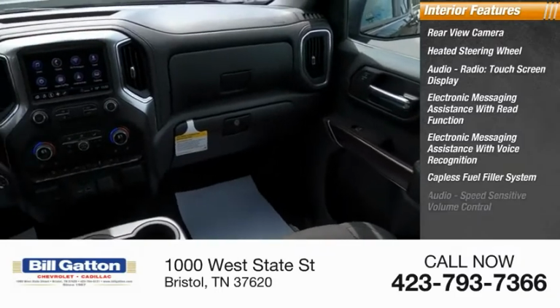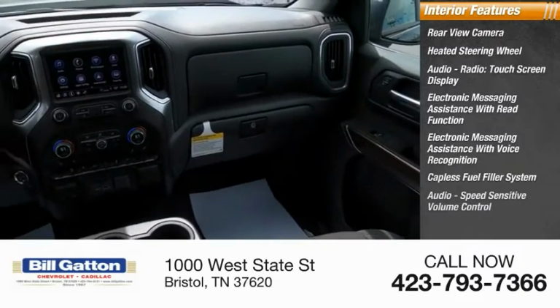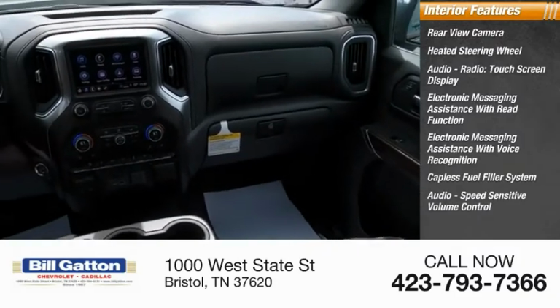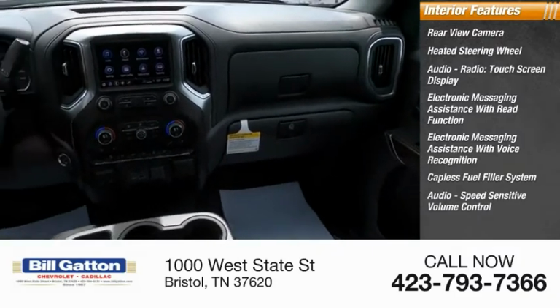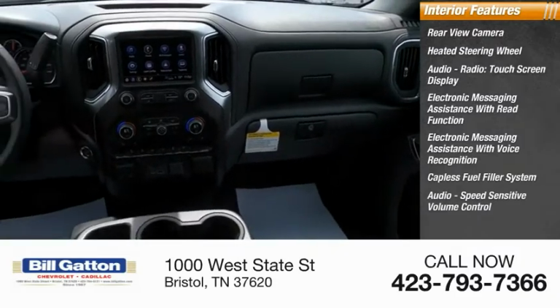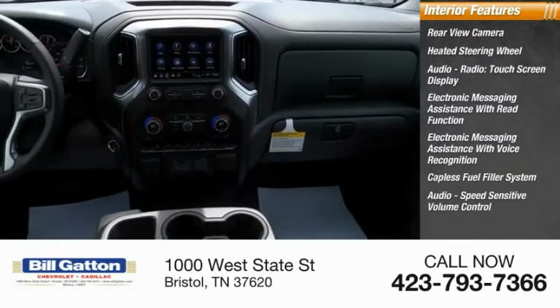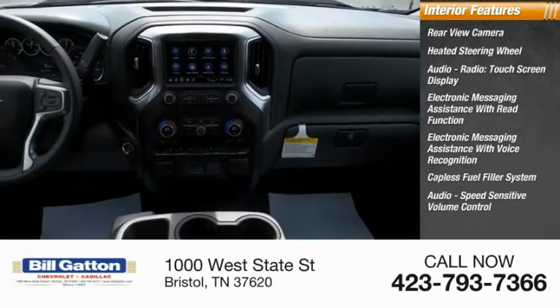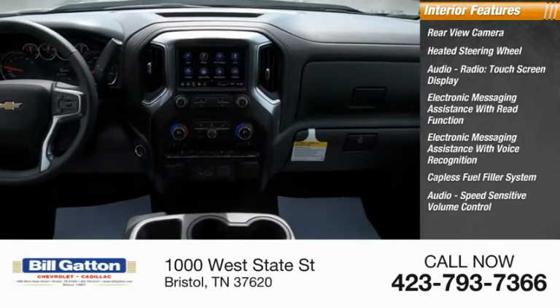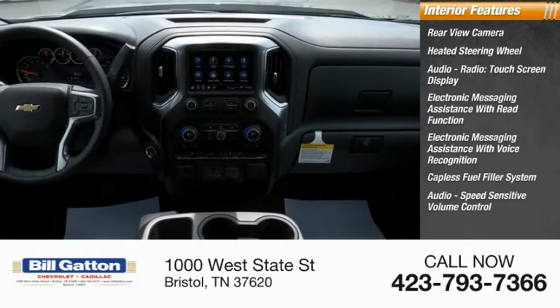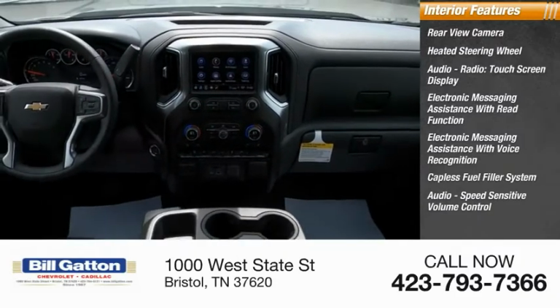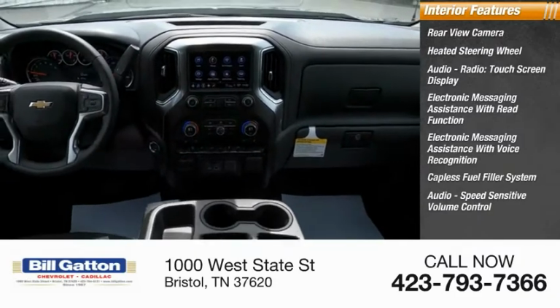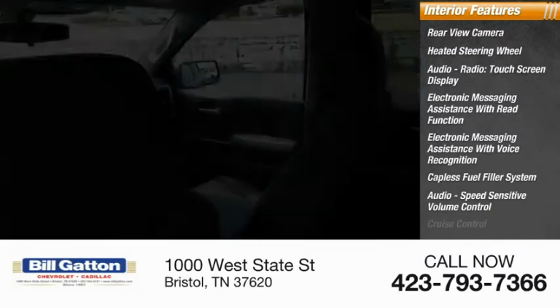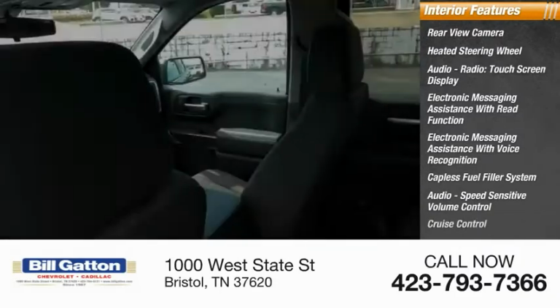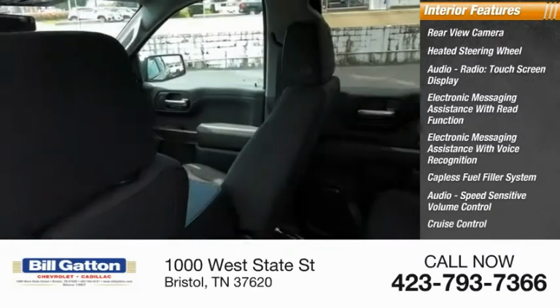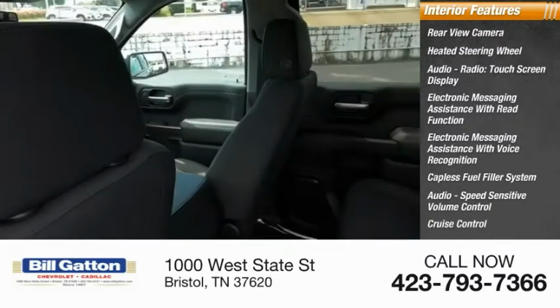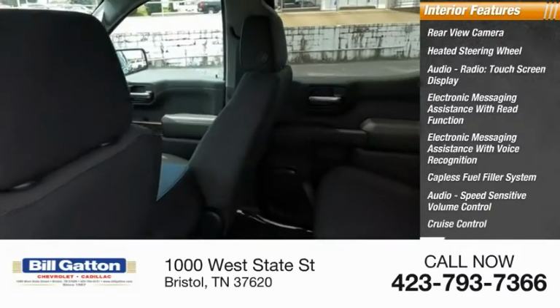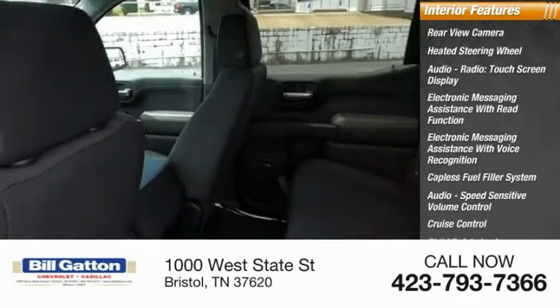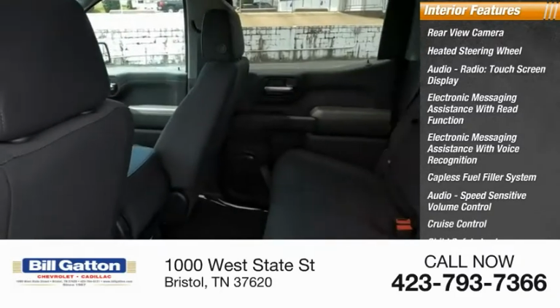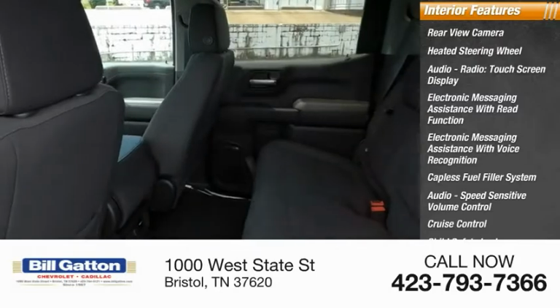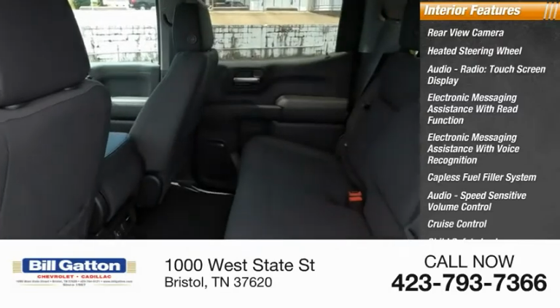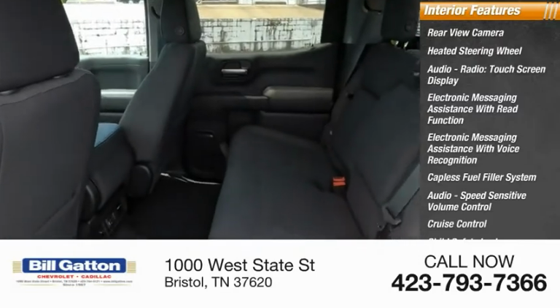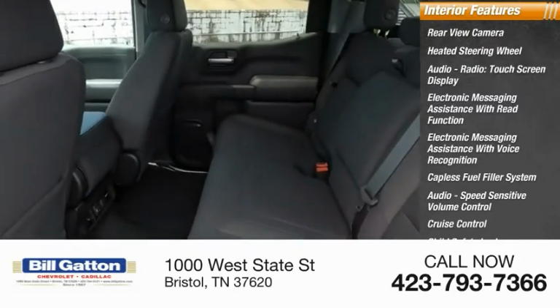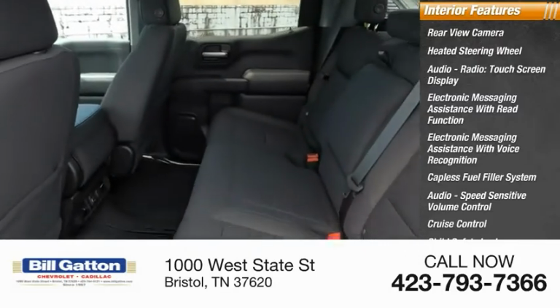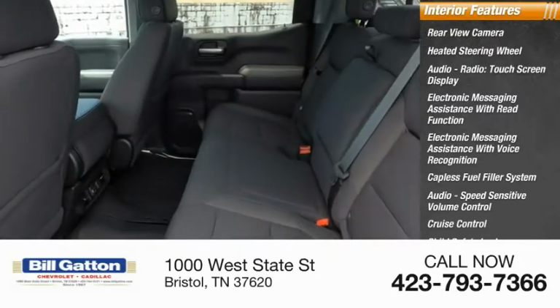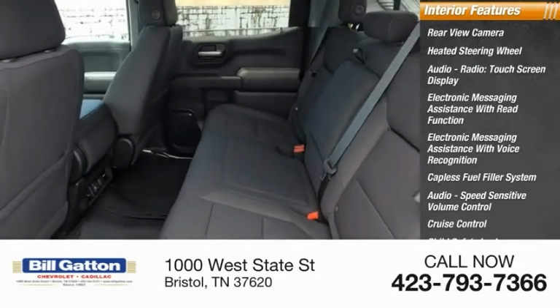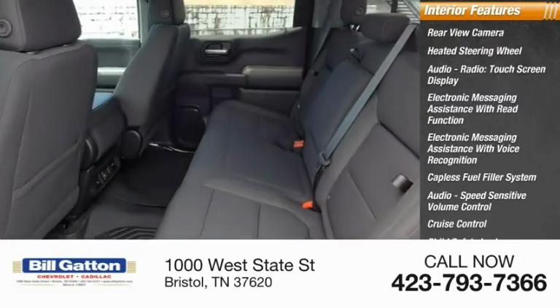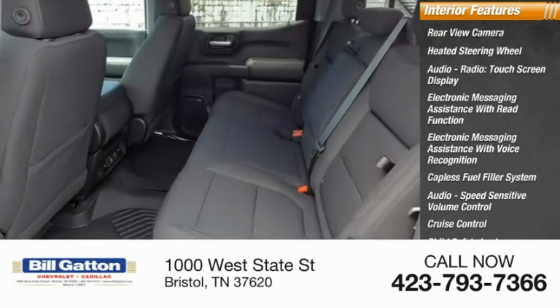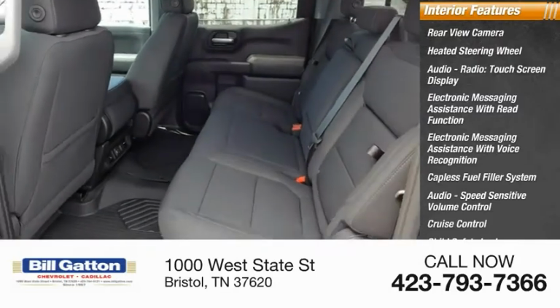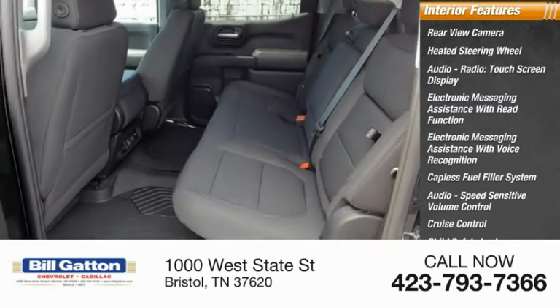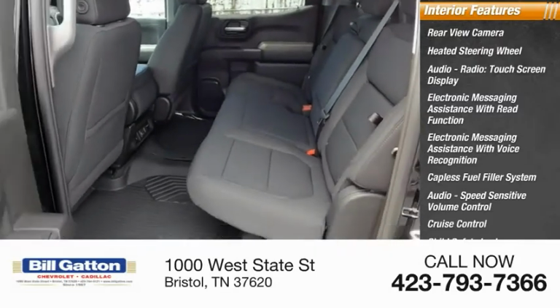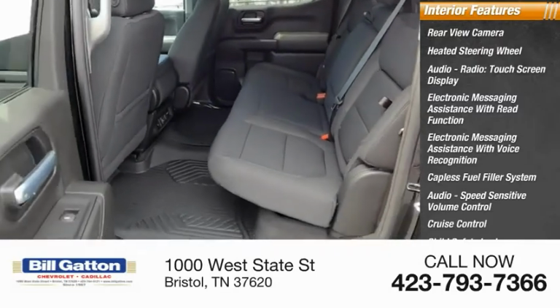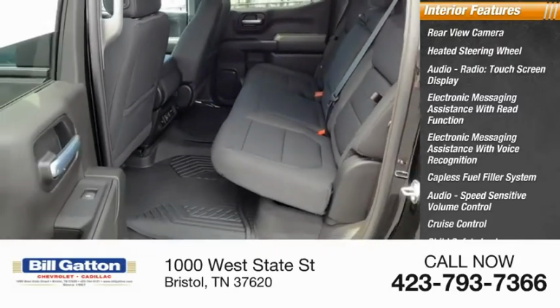Audio speed sensitive volume control, cruise control, child safety locks, vehicle assistance app, and roadside assistance.